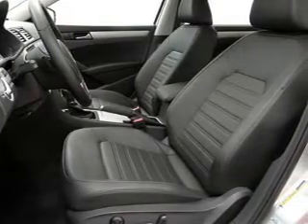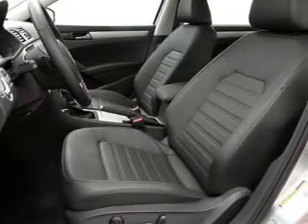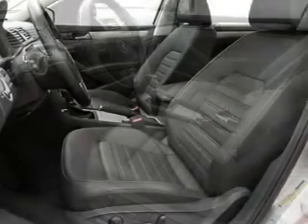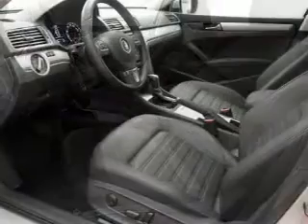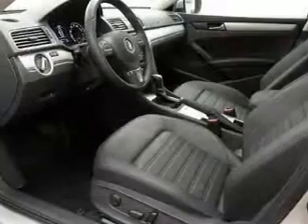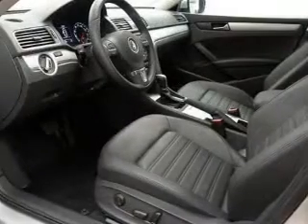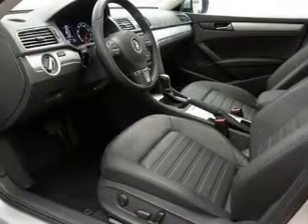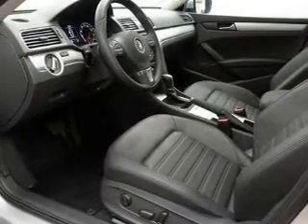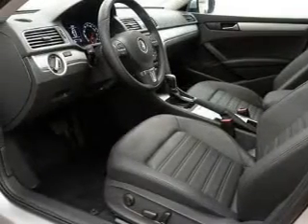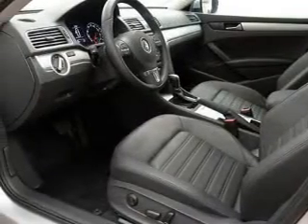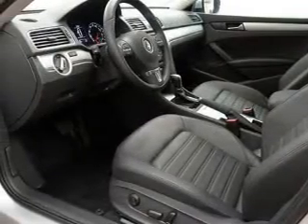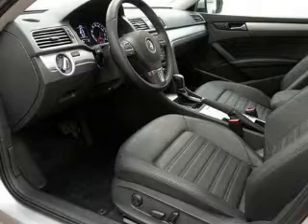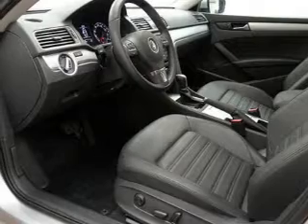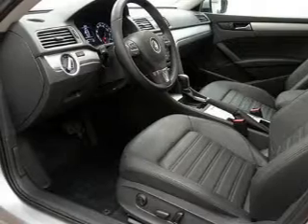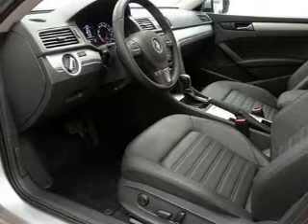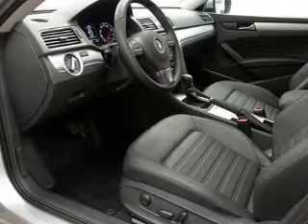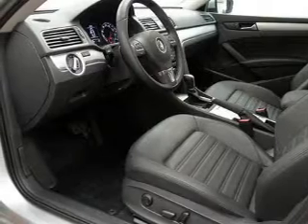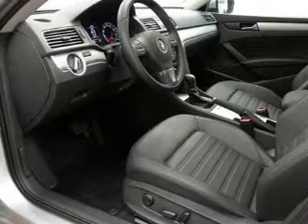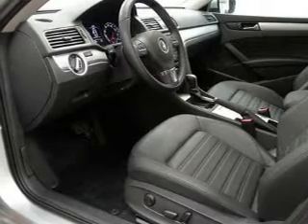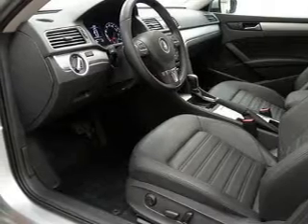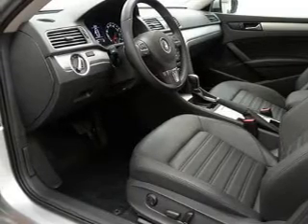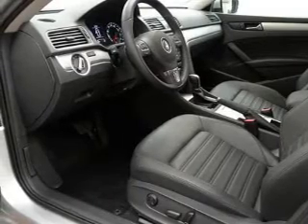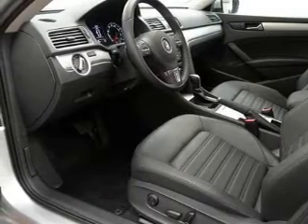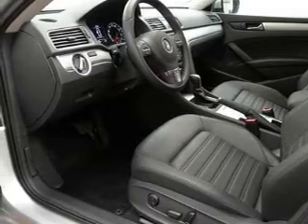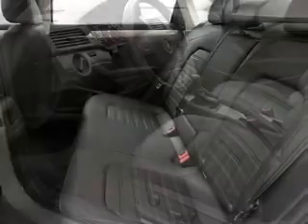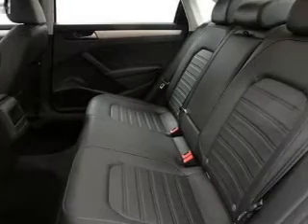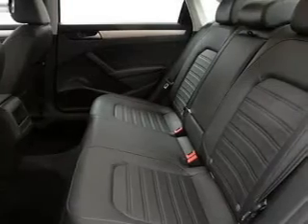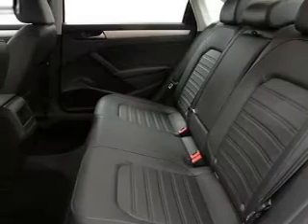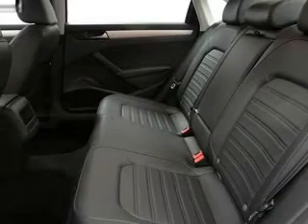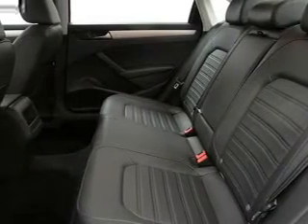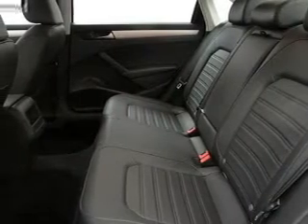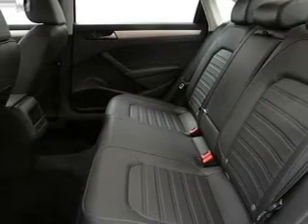He's always hot and she's always cold — solve this problem while driving with dual temperature controls. Call today to schedule a test drive.